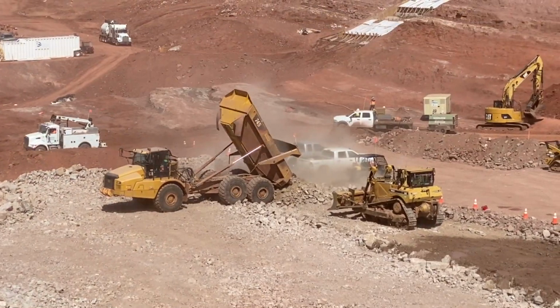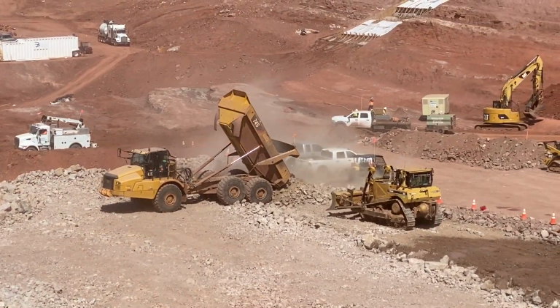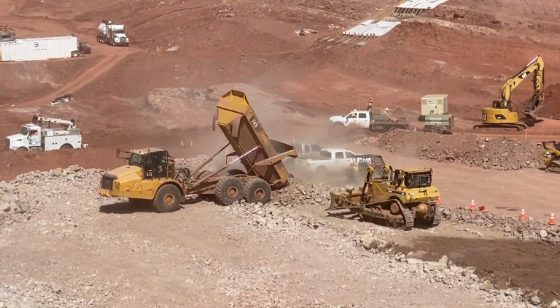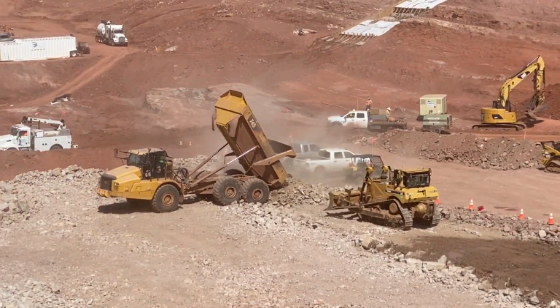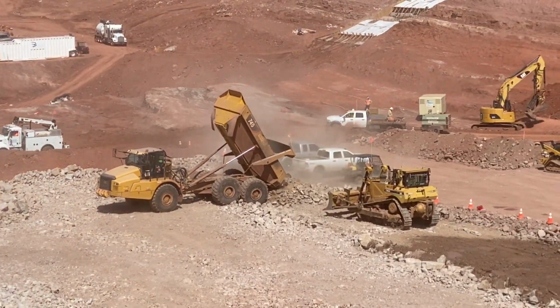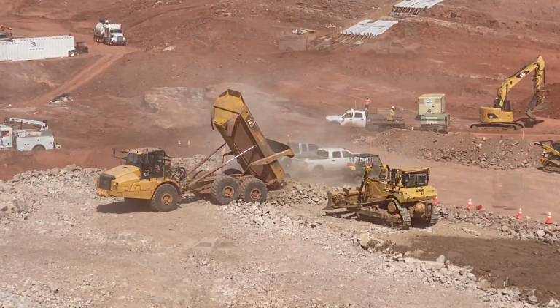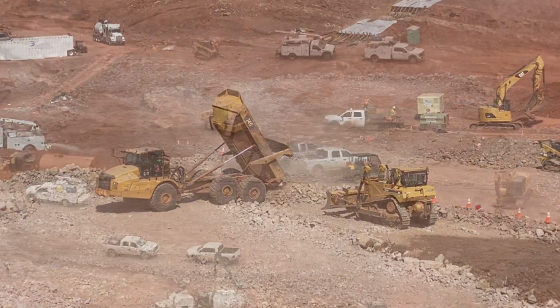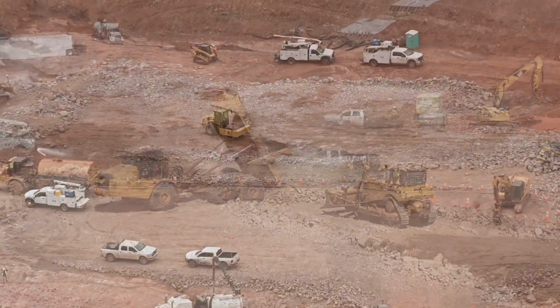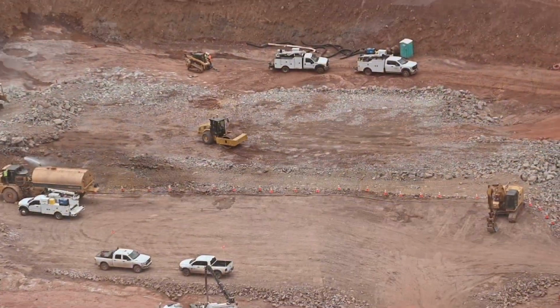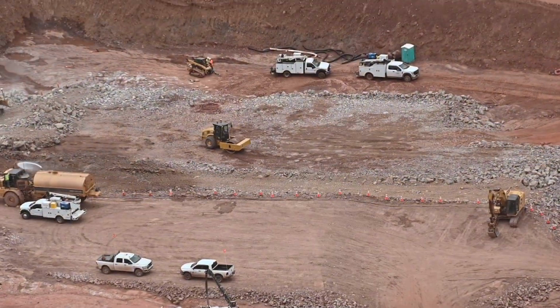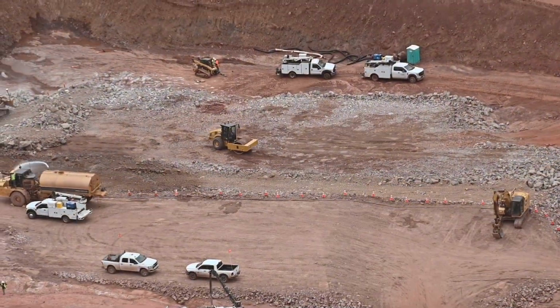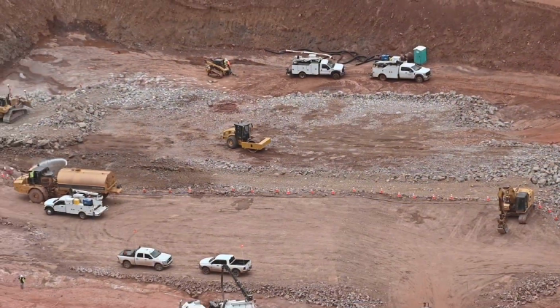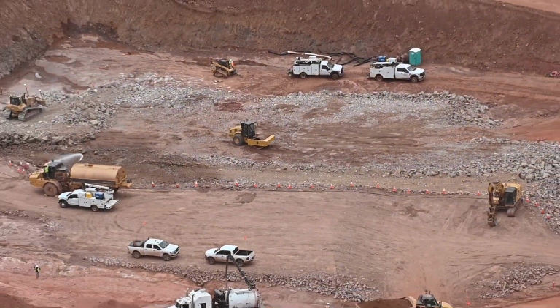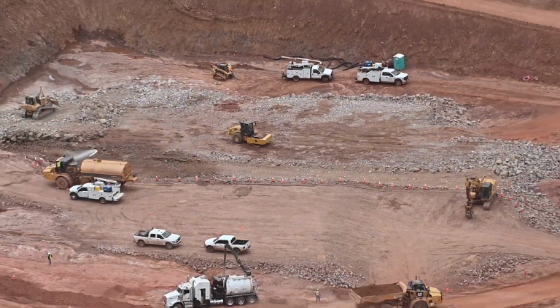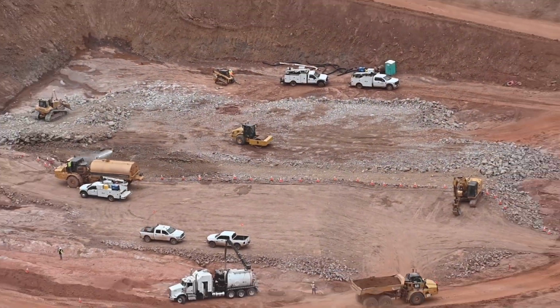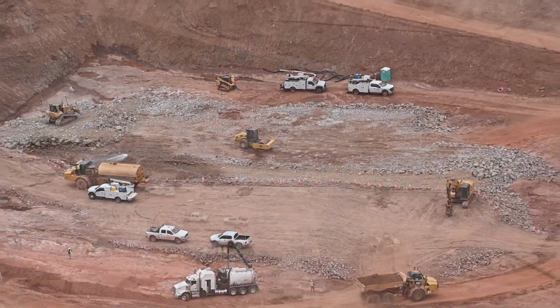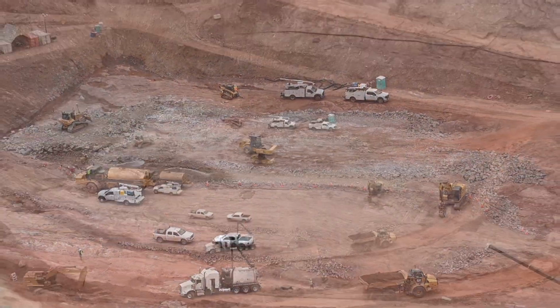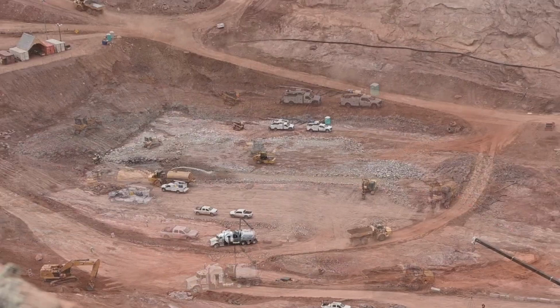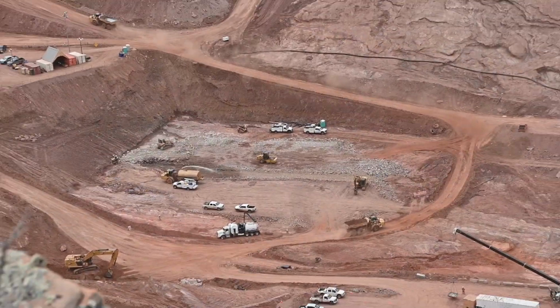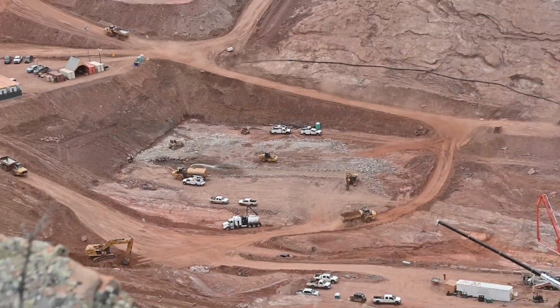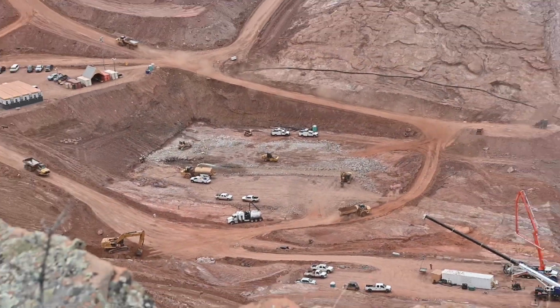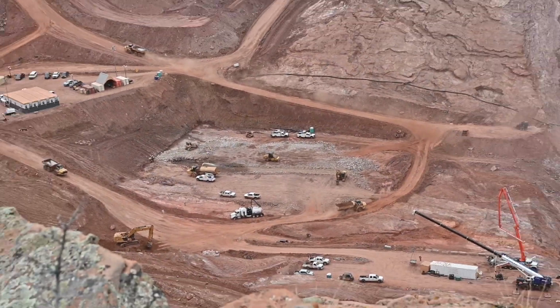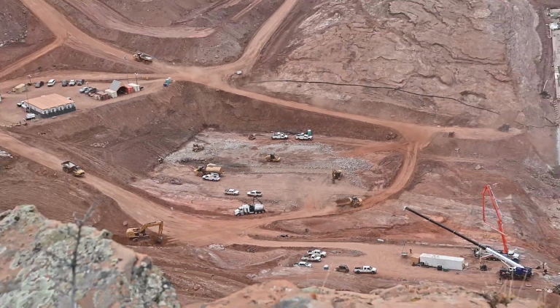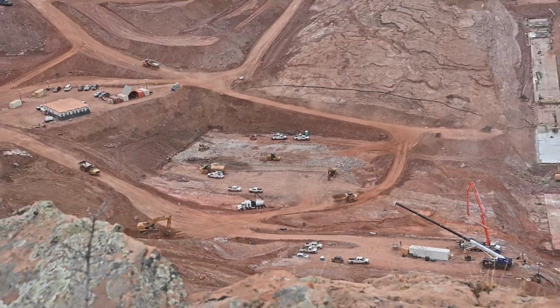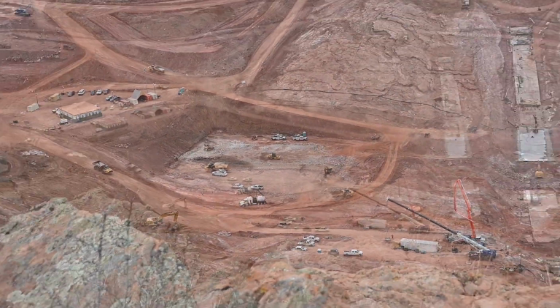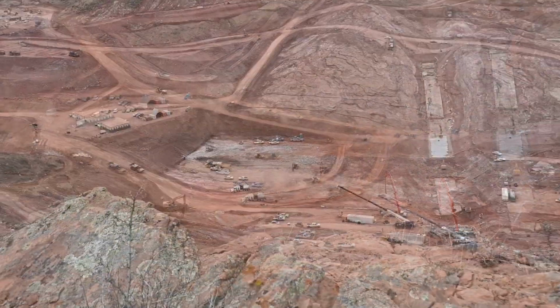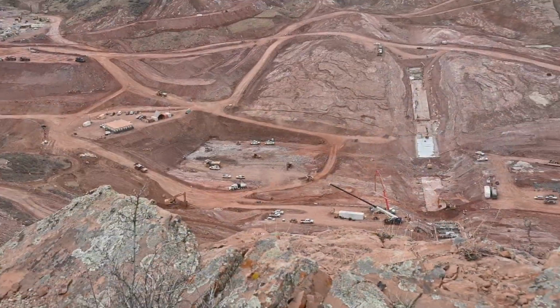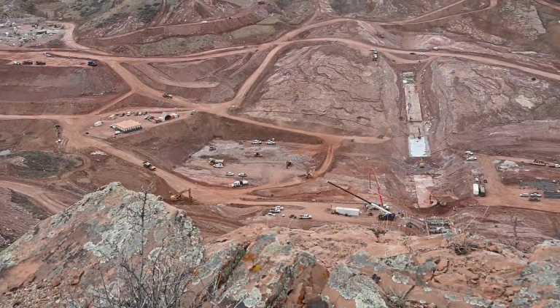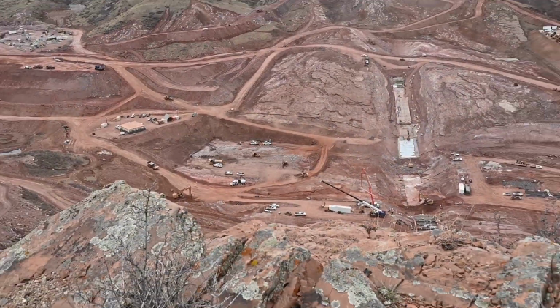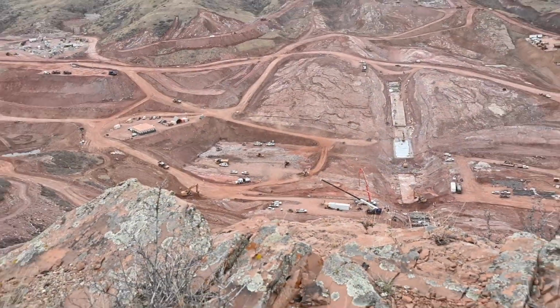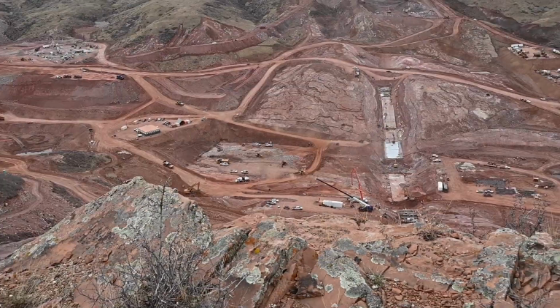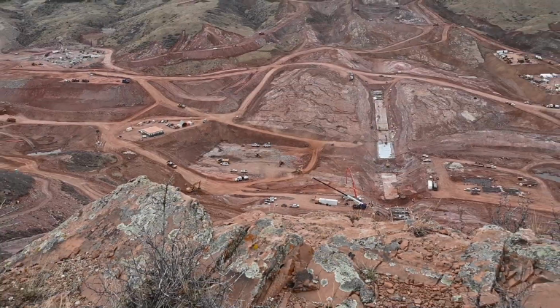Once we are under construction, we will have to dump a 100-ton load every two minutes to maintain the schedule at the main dam.